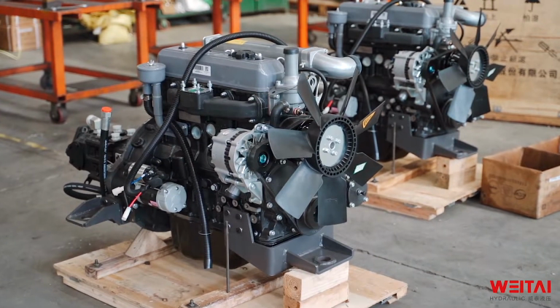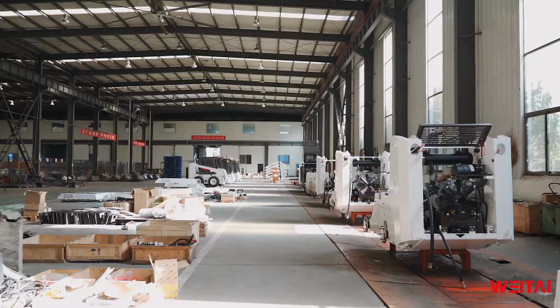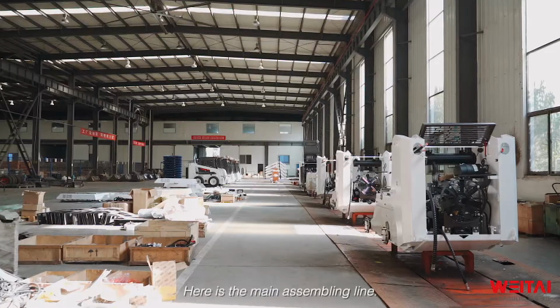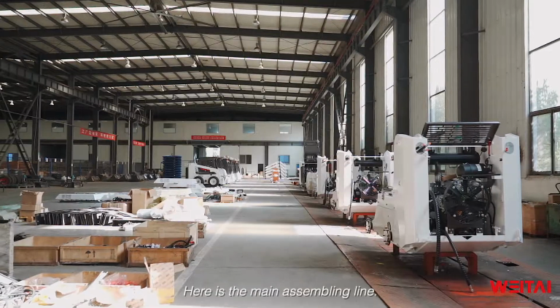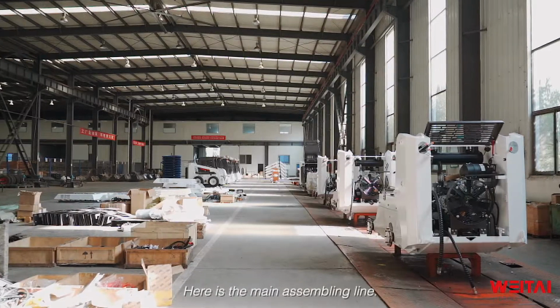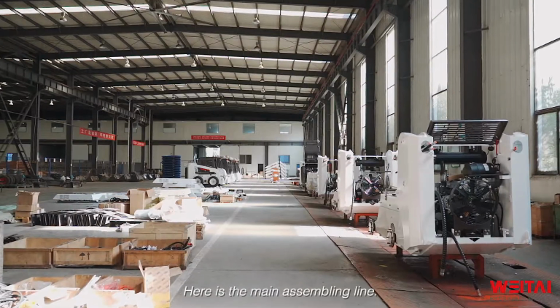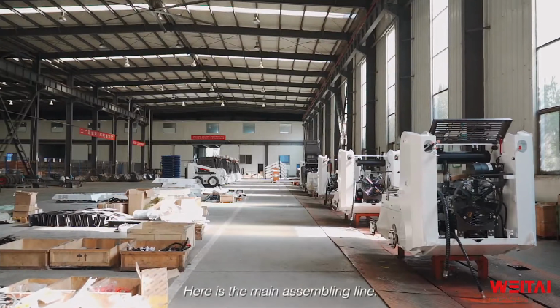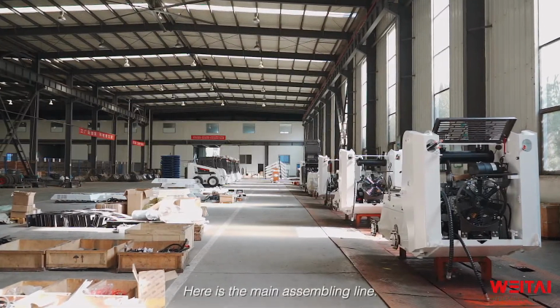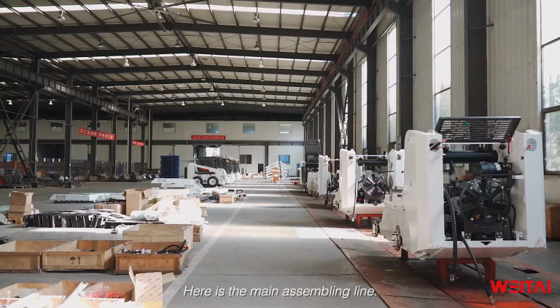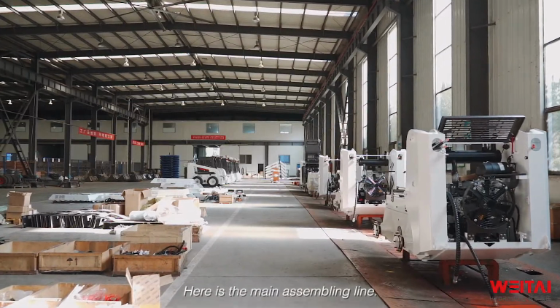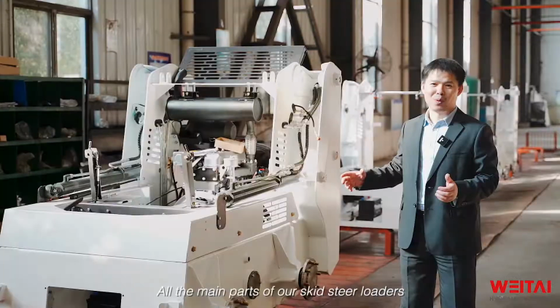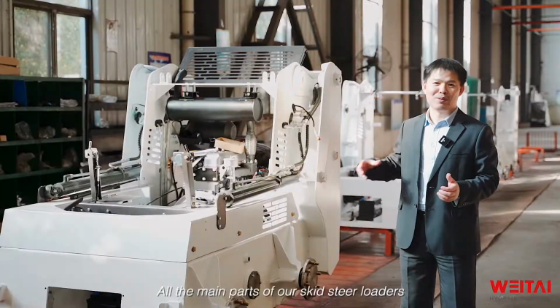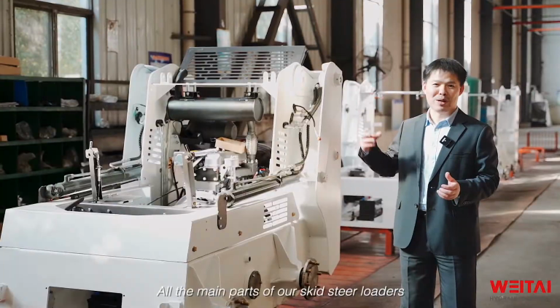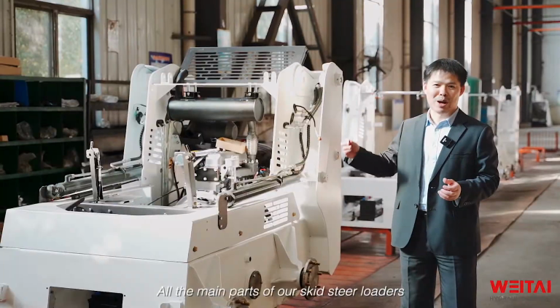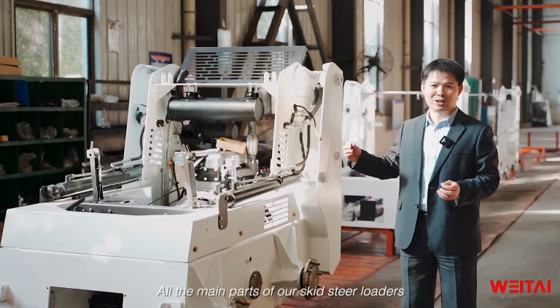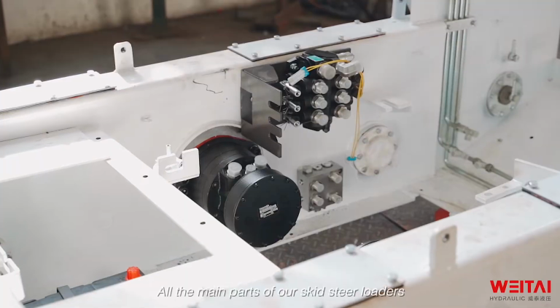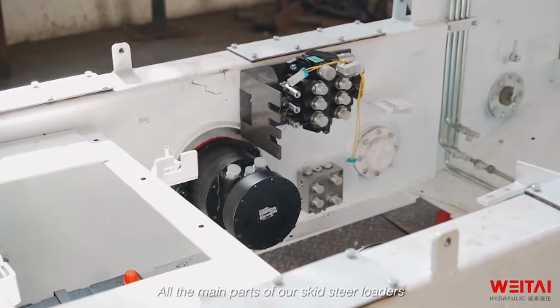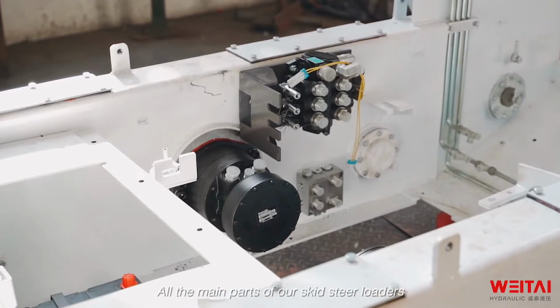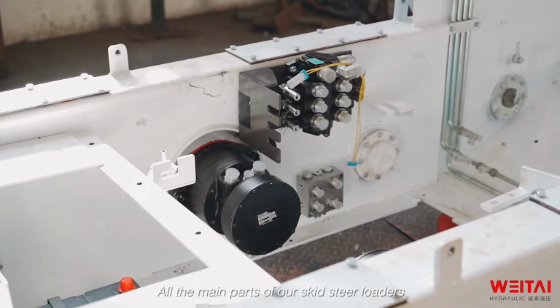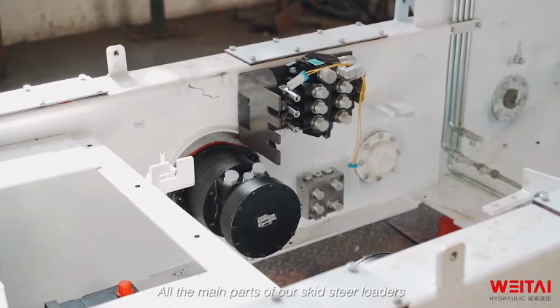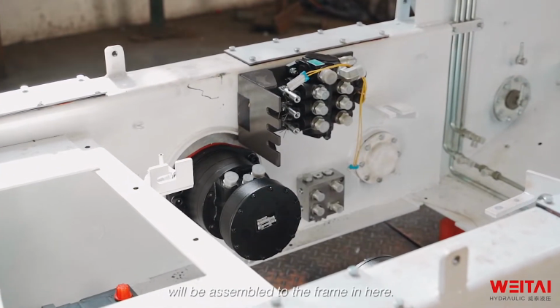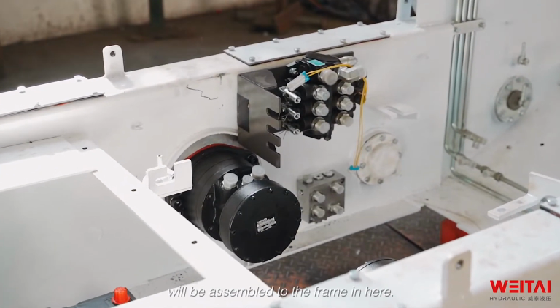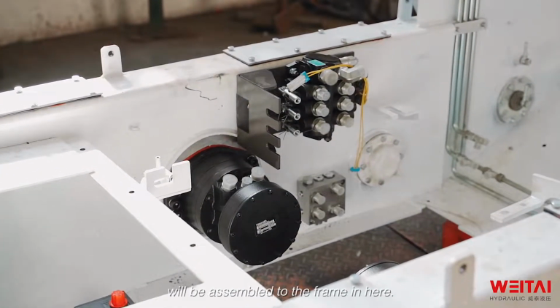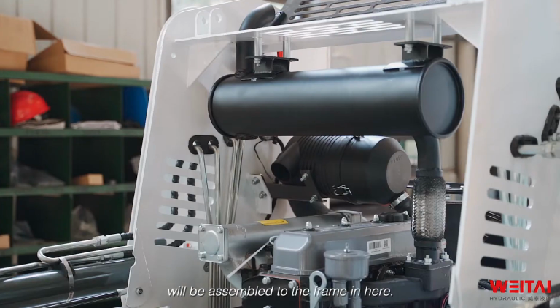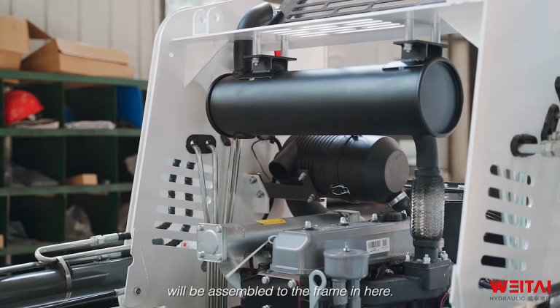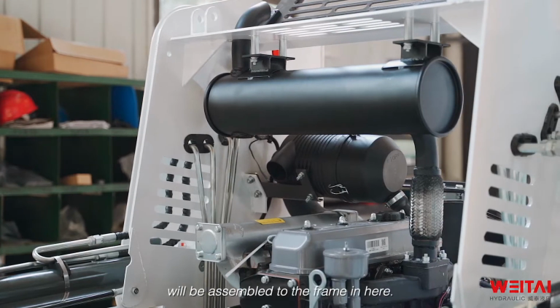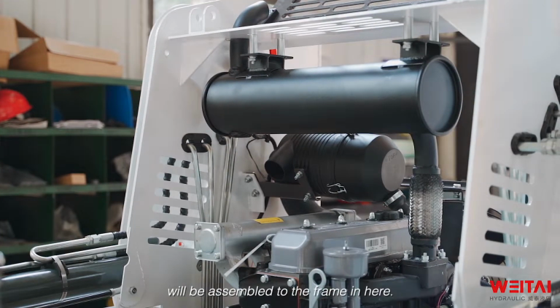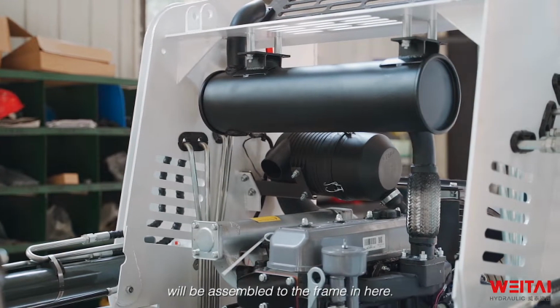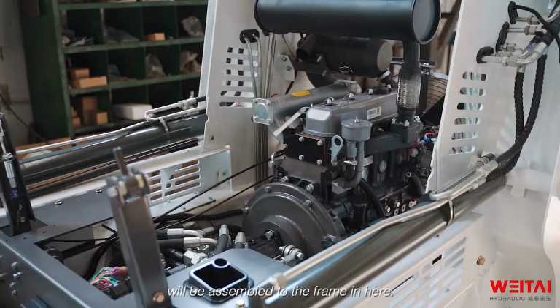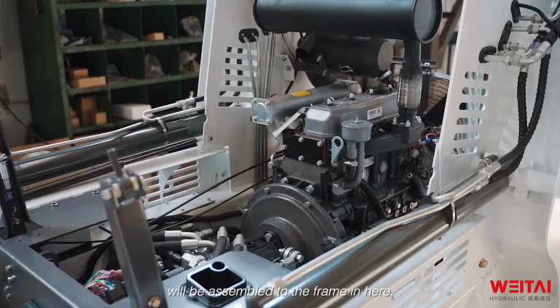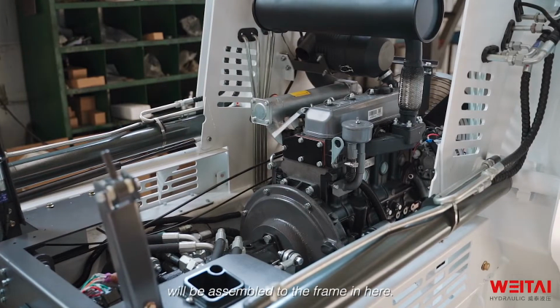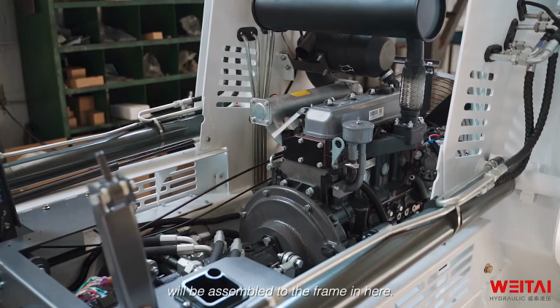Here is the main assembly line. All the main parts of our skid steel loaders will be assembled to the frame here.